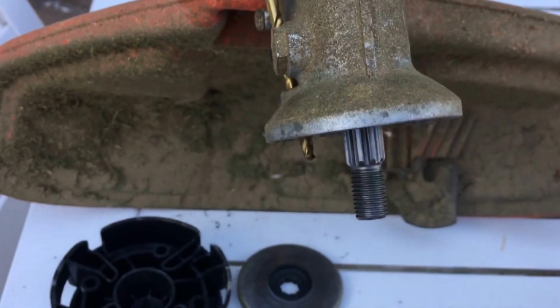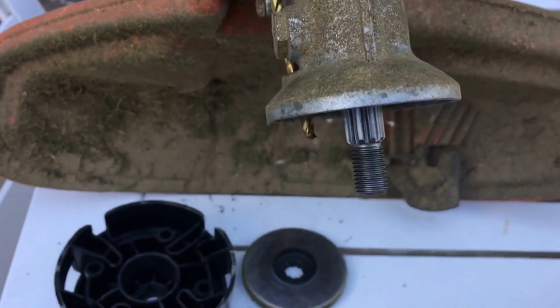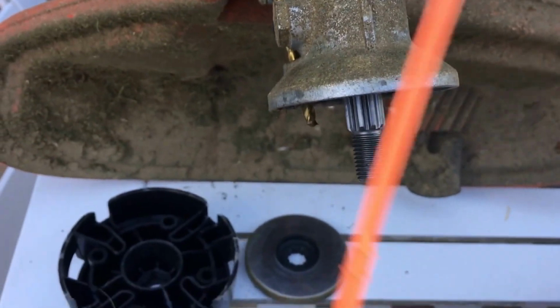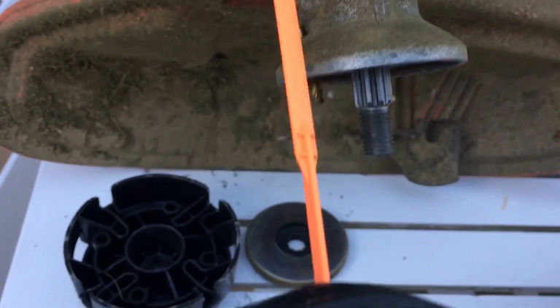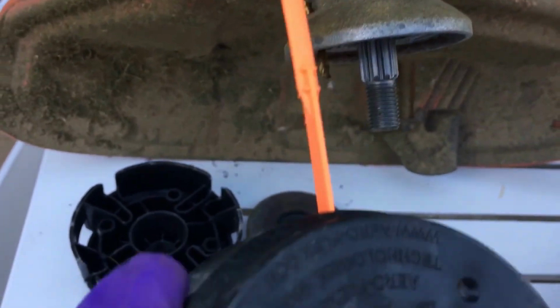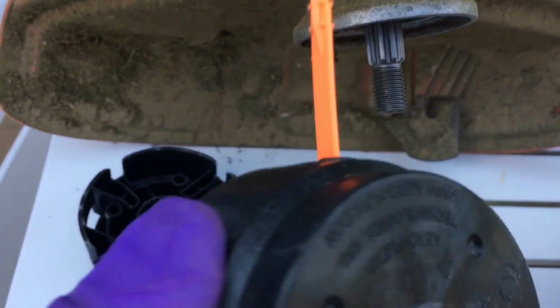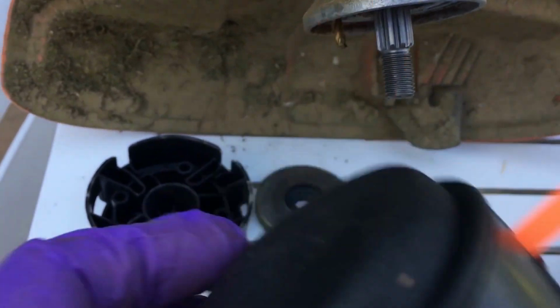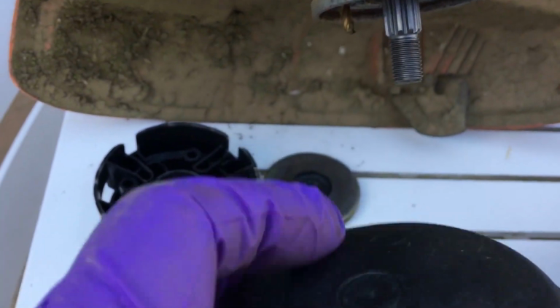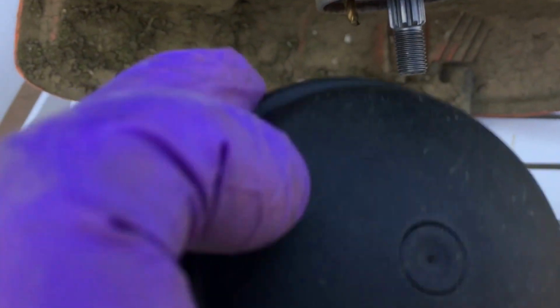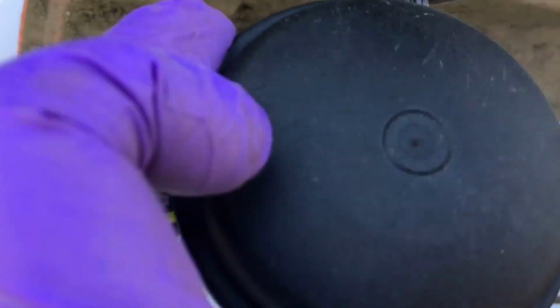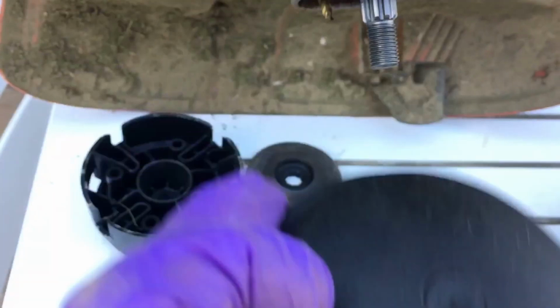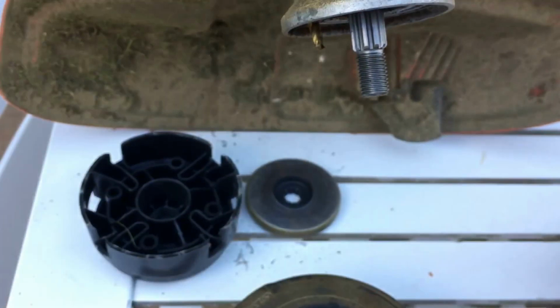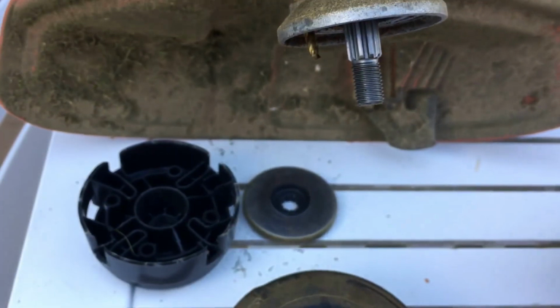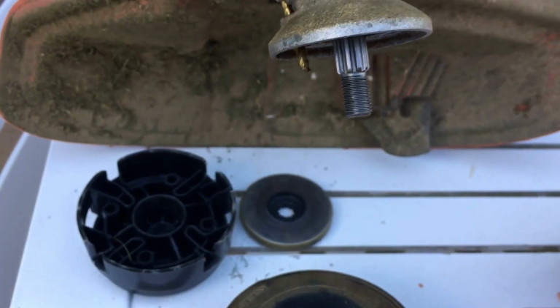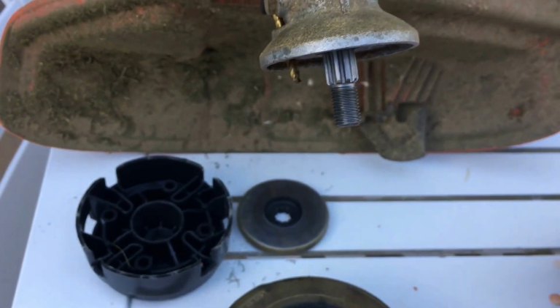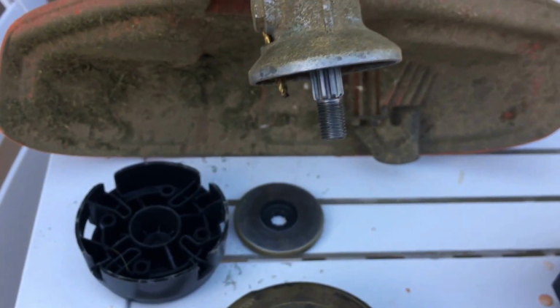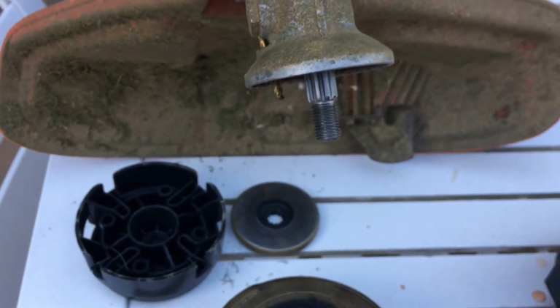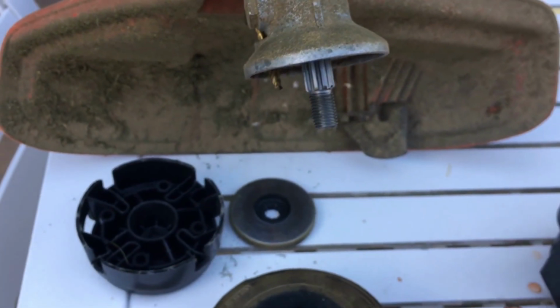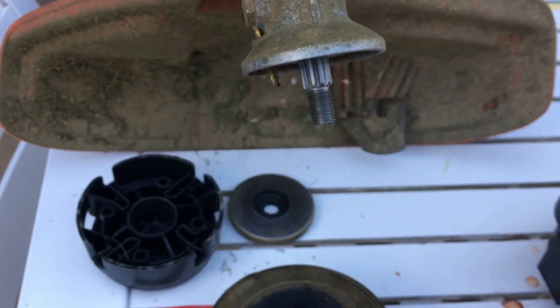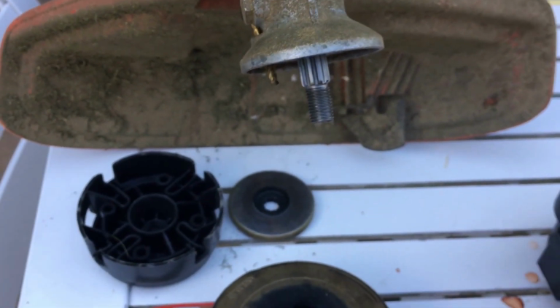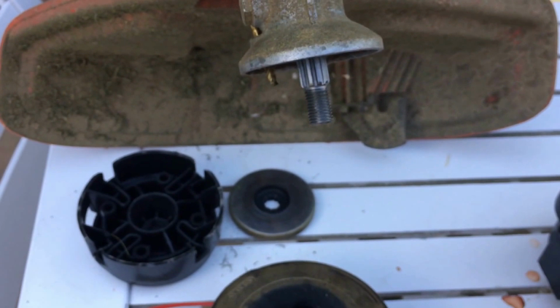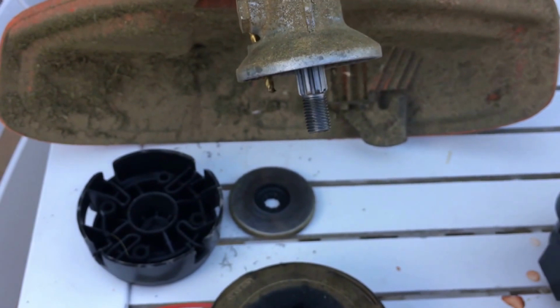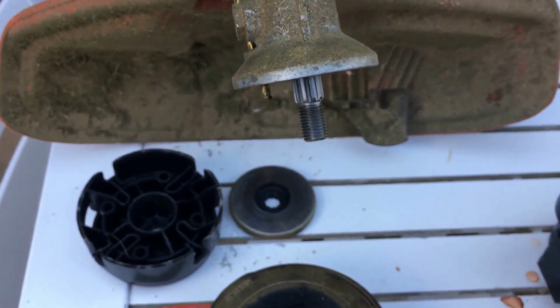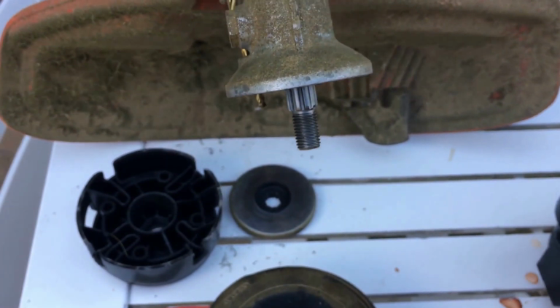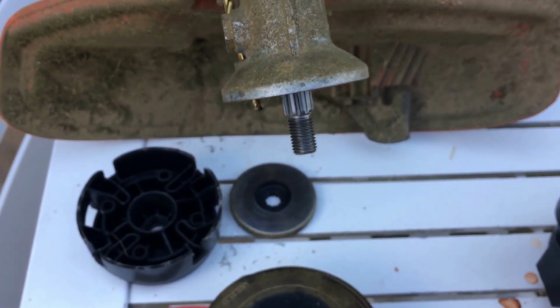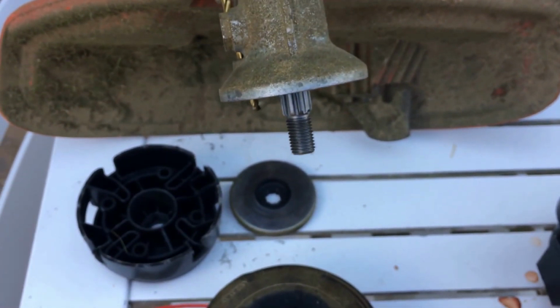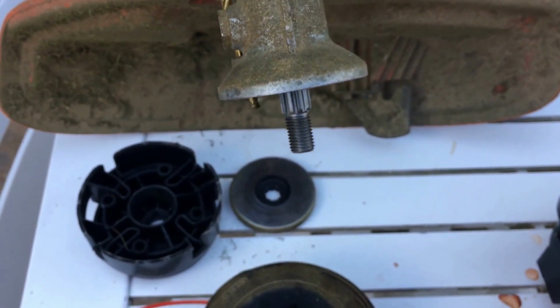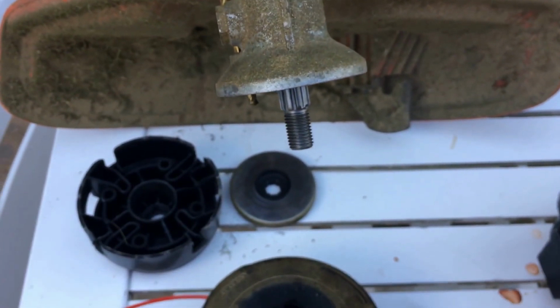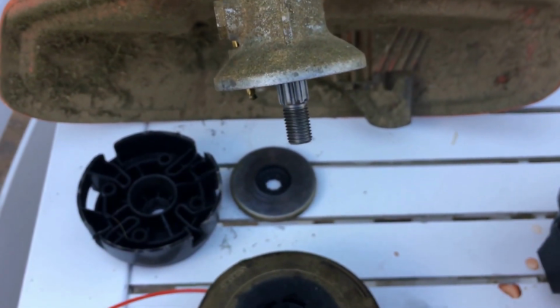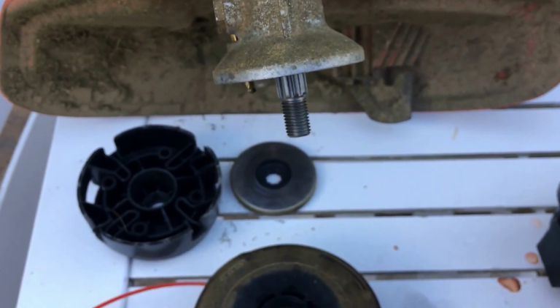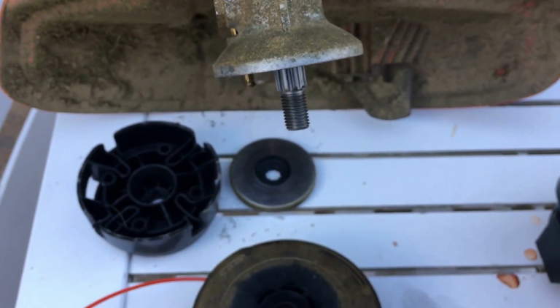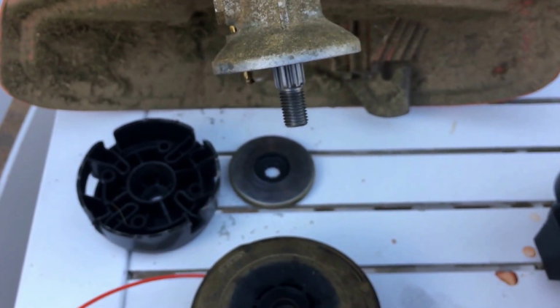The next step, I'm going to replace it — put it in. And that's it. Pretty easy, quick fix. In one minute.